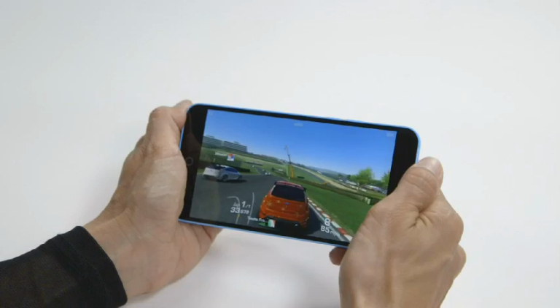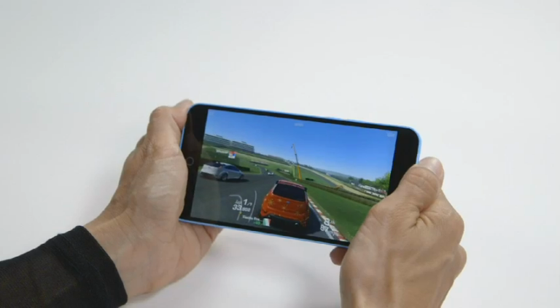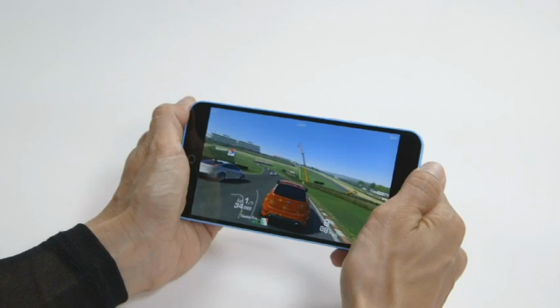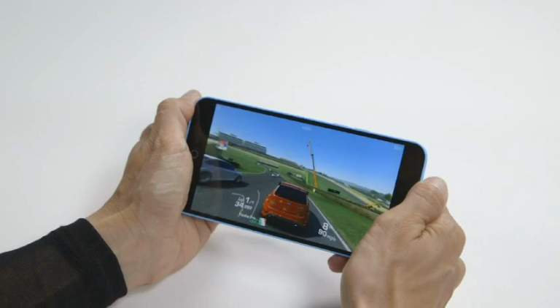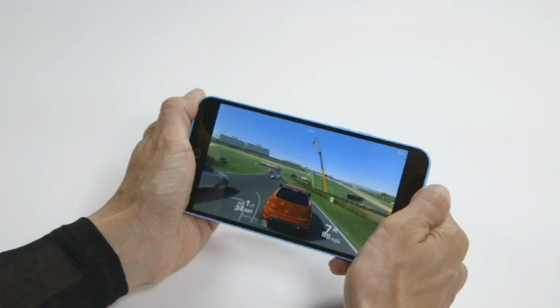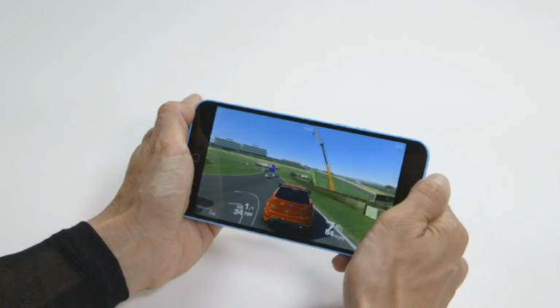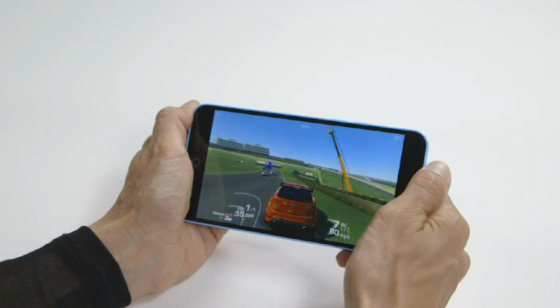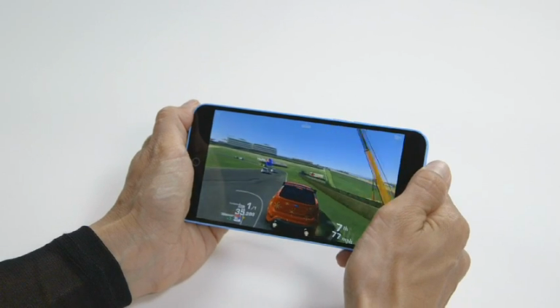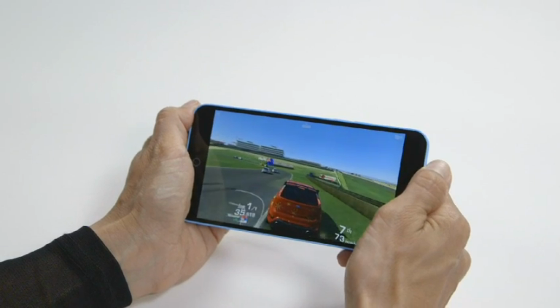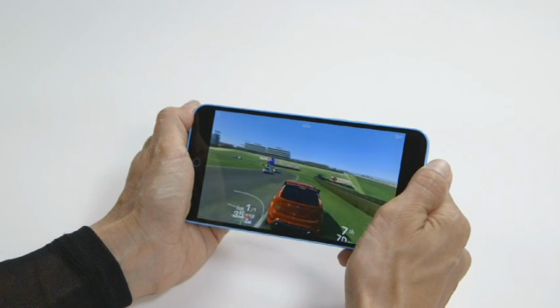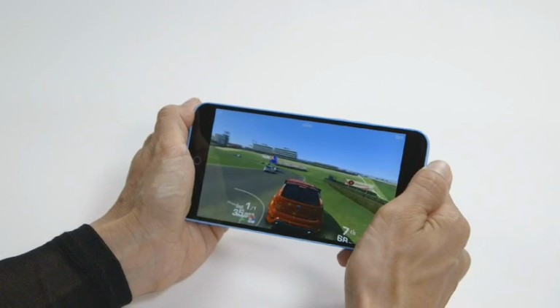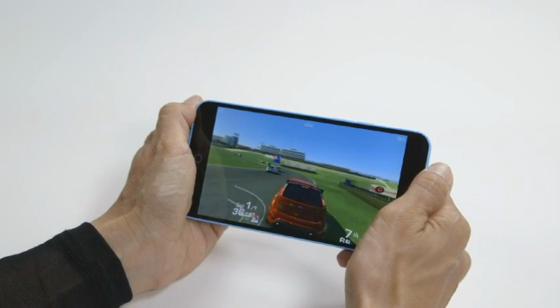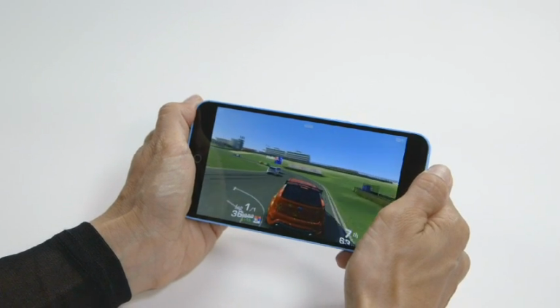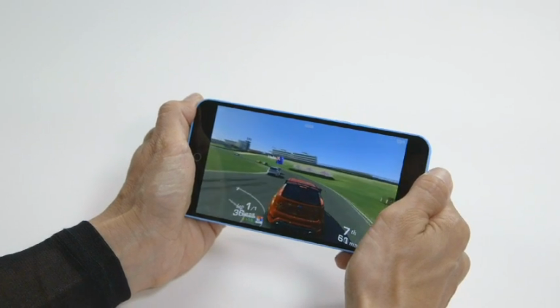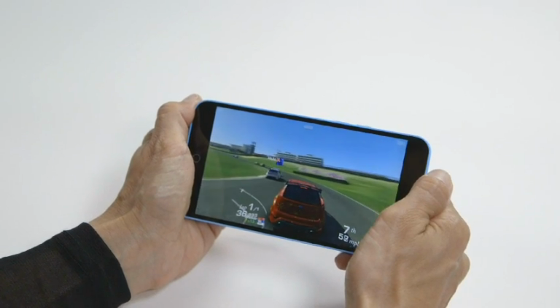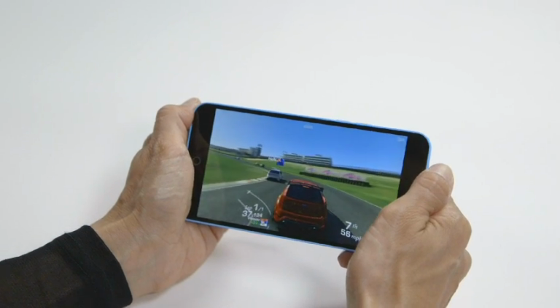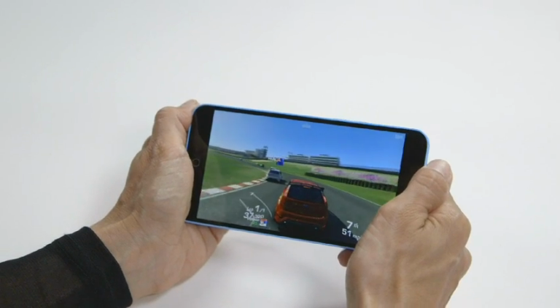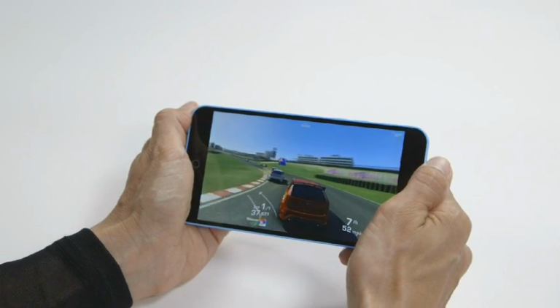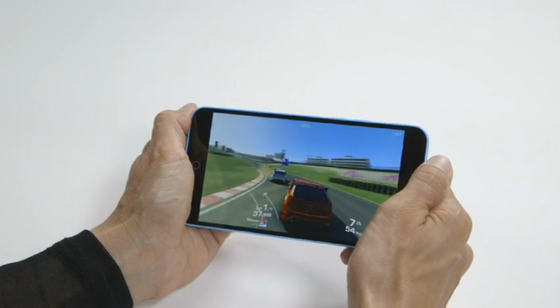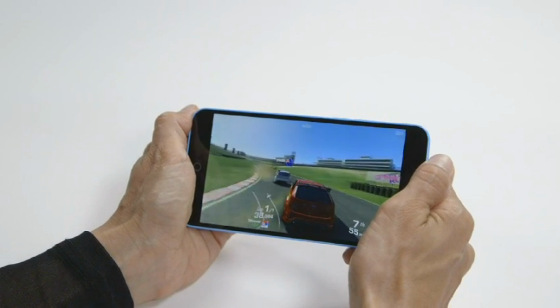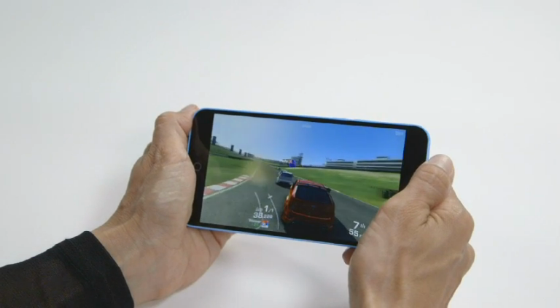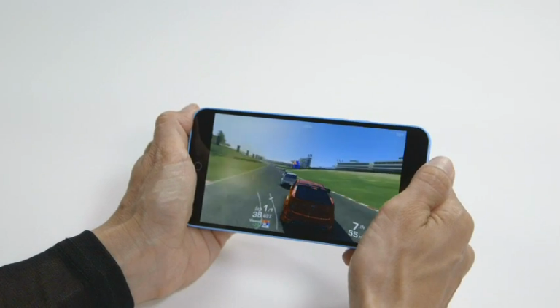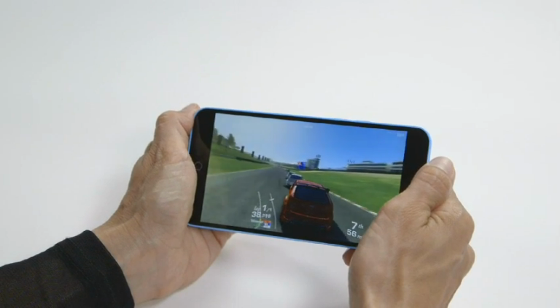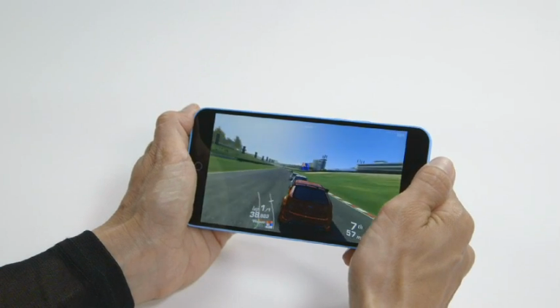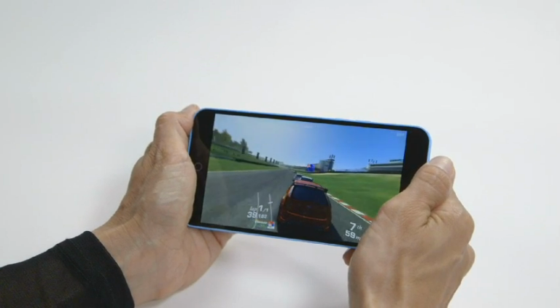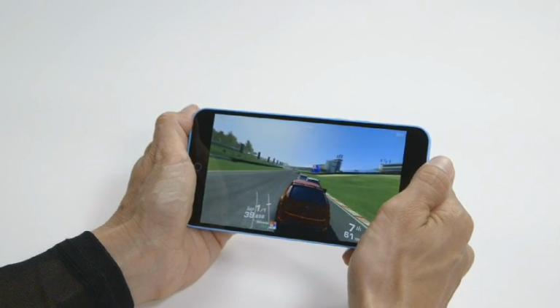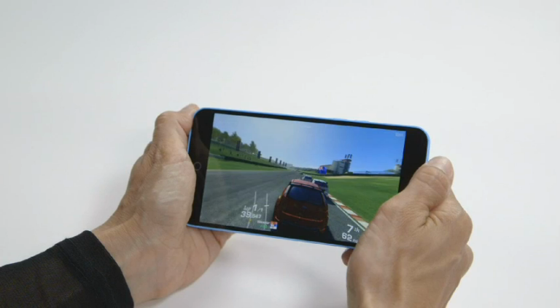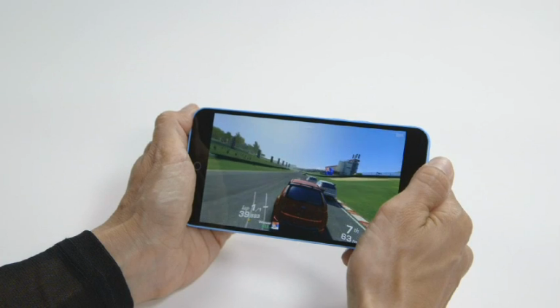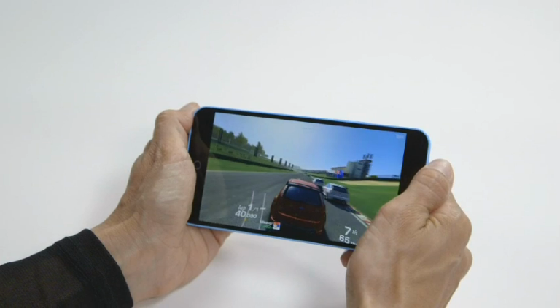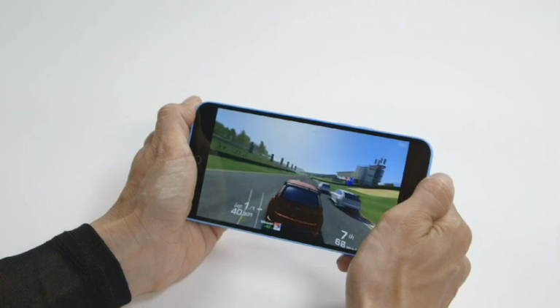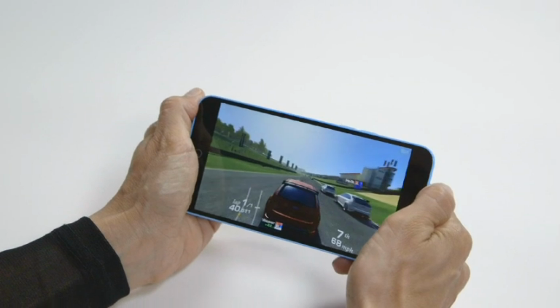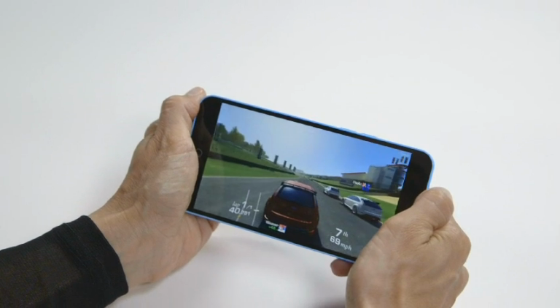When held horizontally, make sure your palm doesn't cover the grill, because that effectively blocks out all the sound when you're playing games.